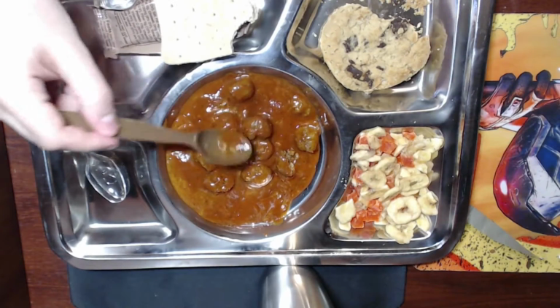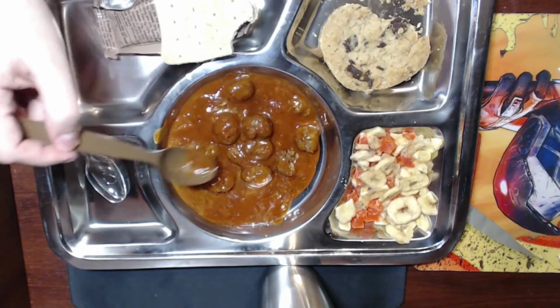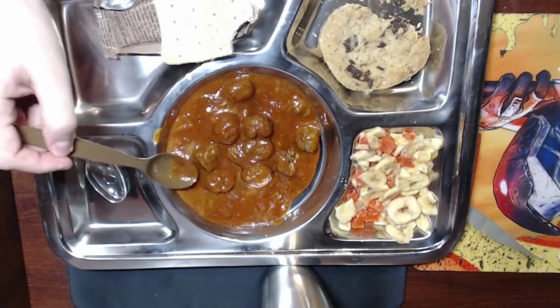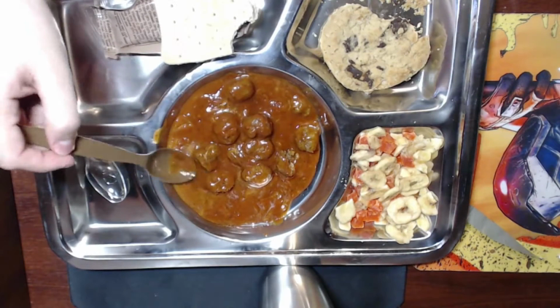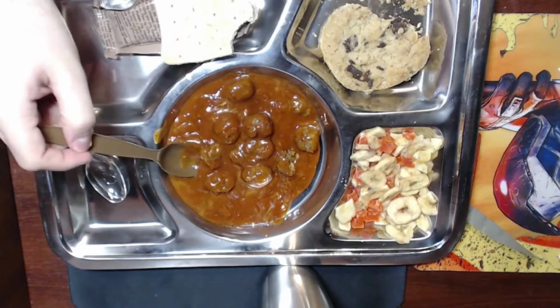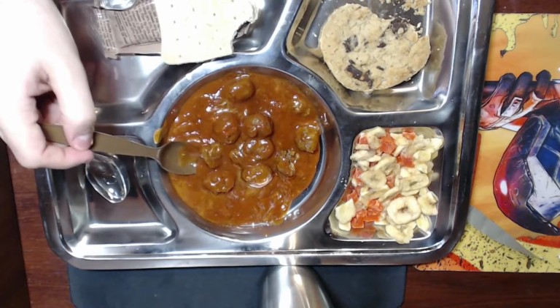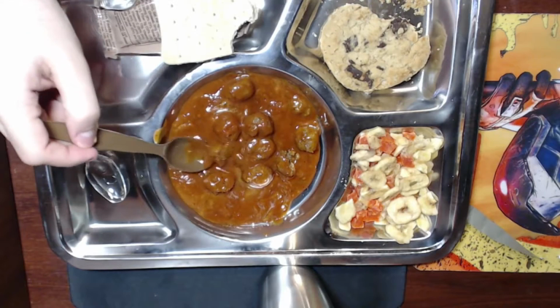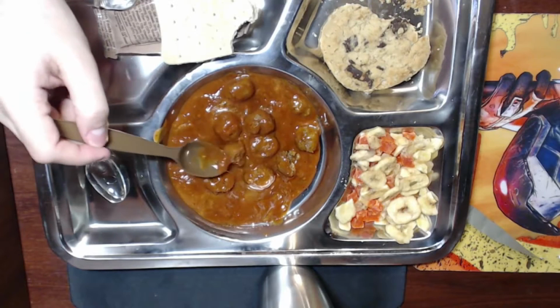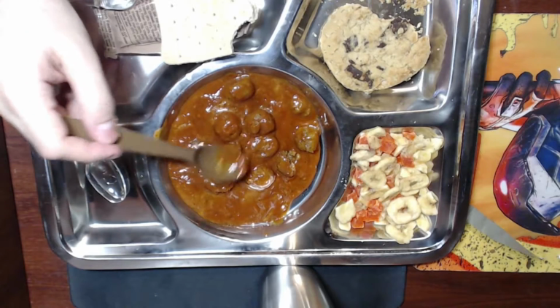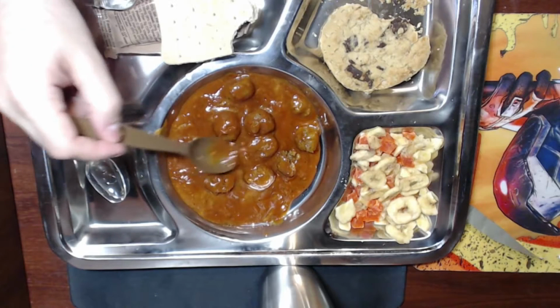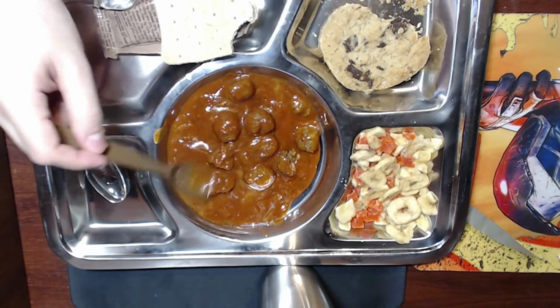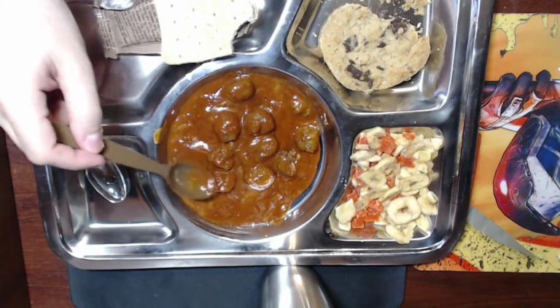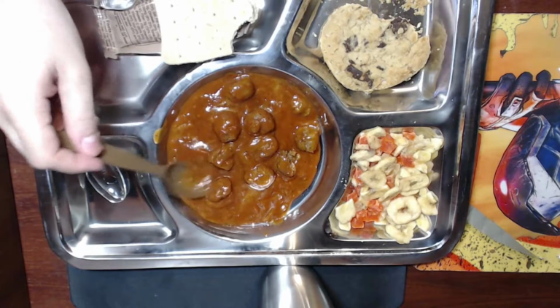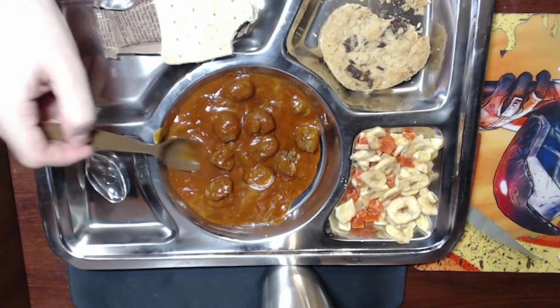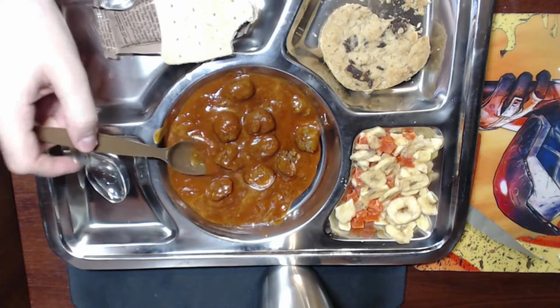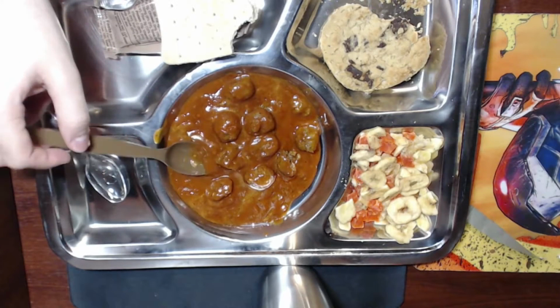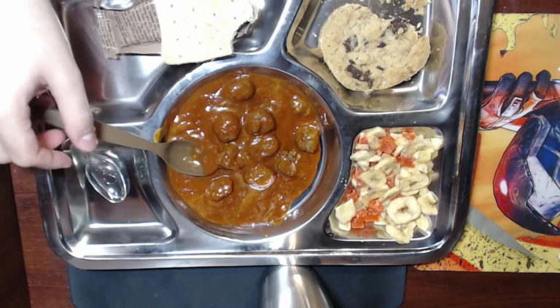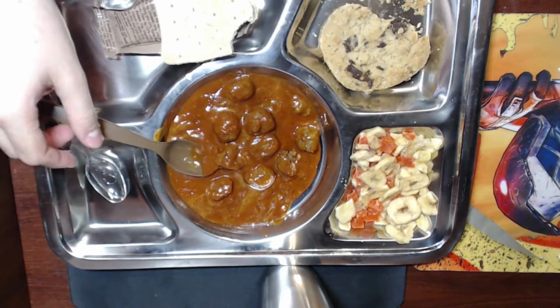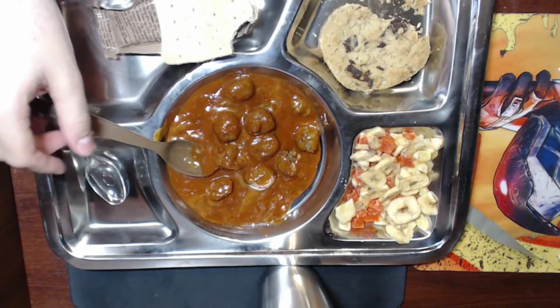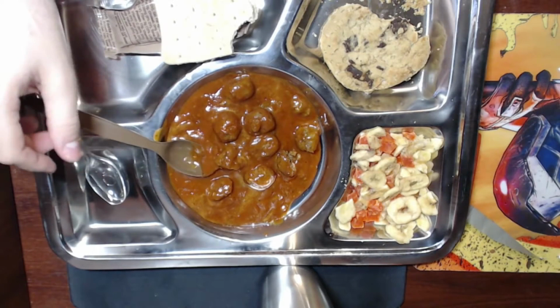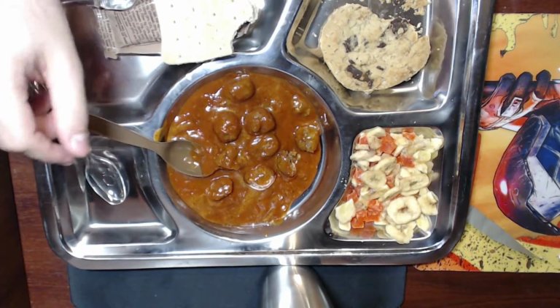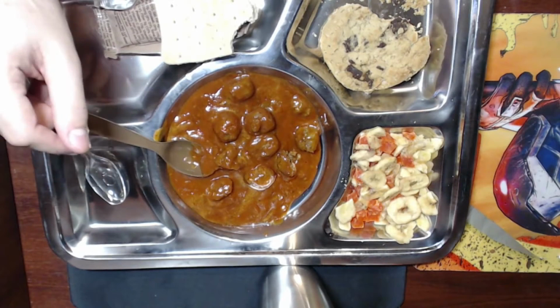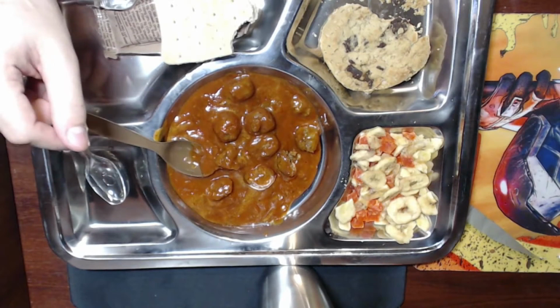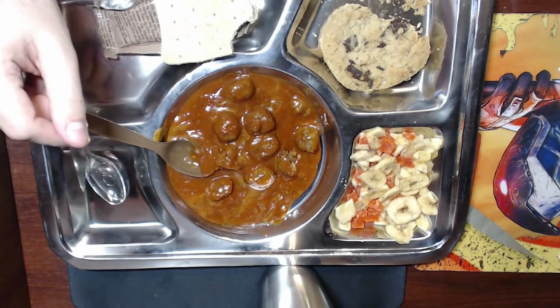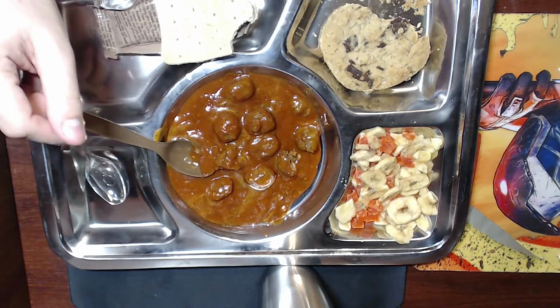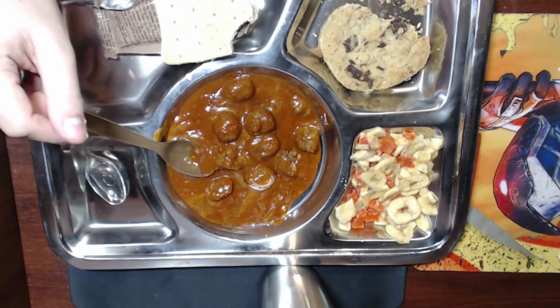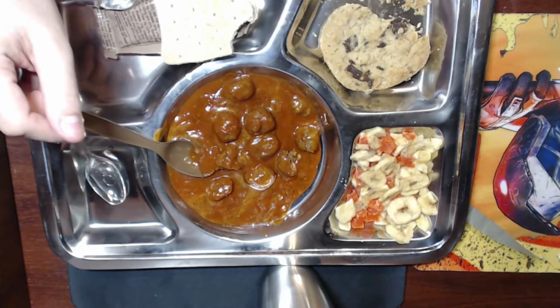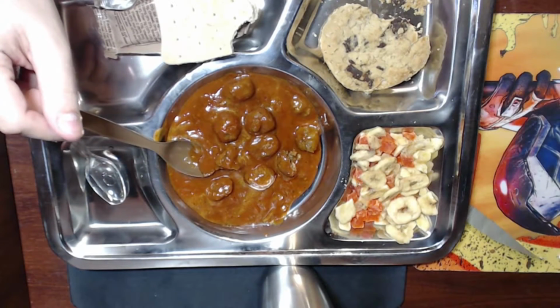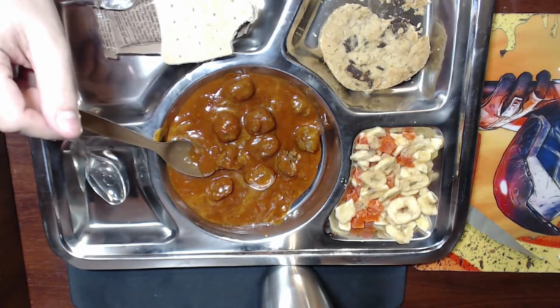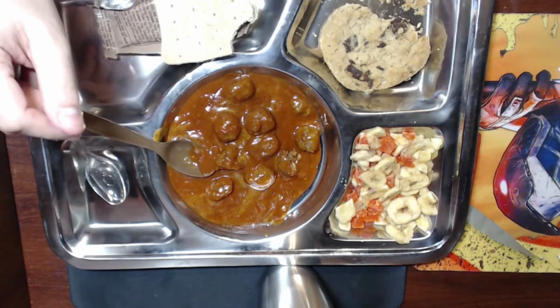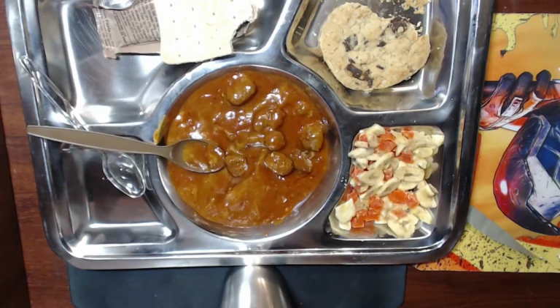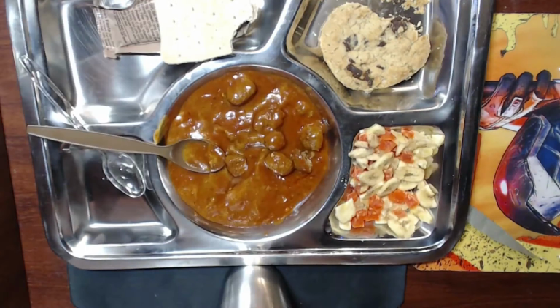Why don't we see if we can get Gavin in here to try one.